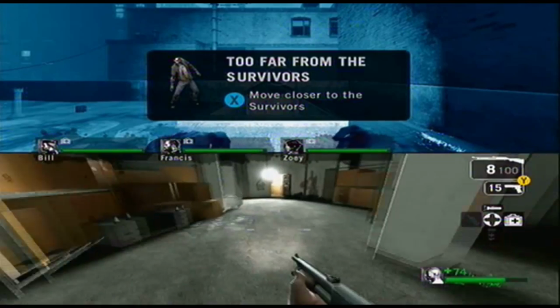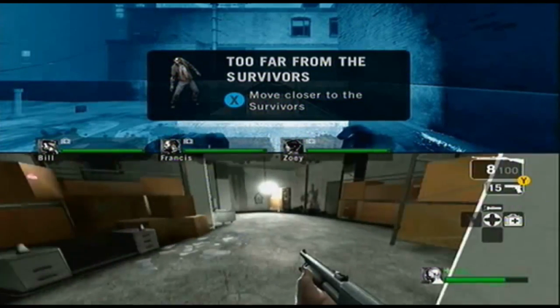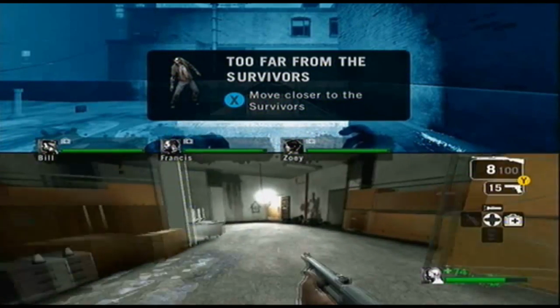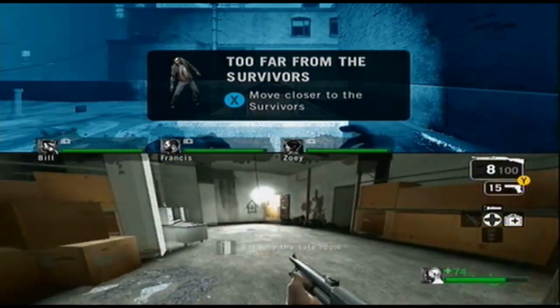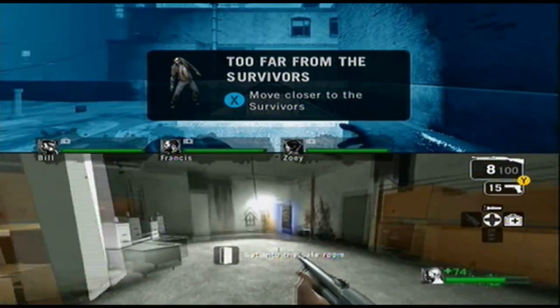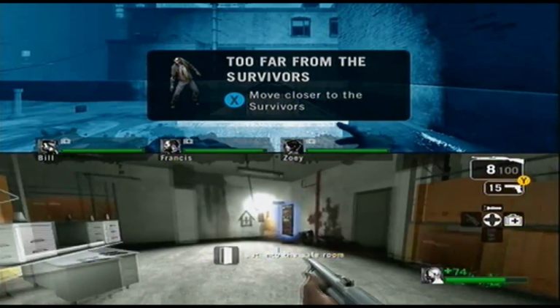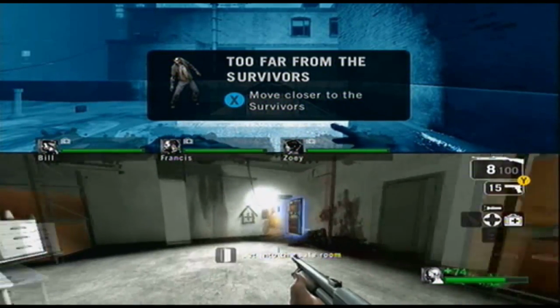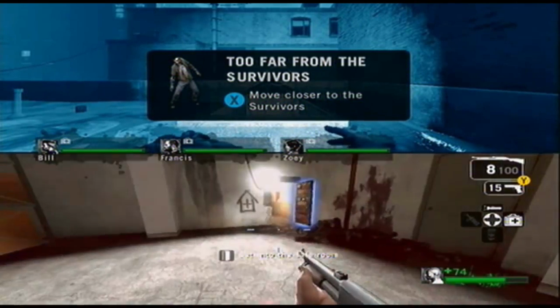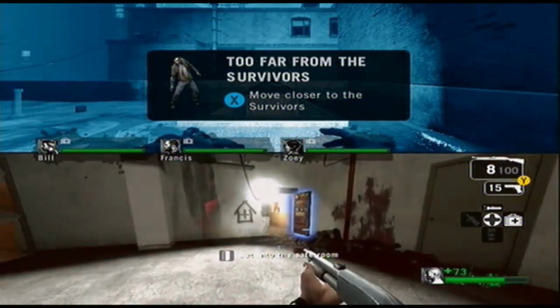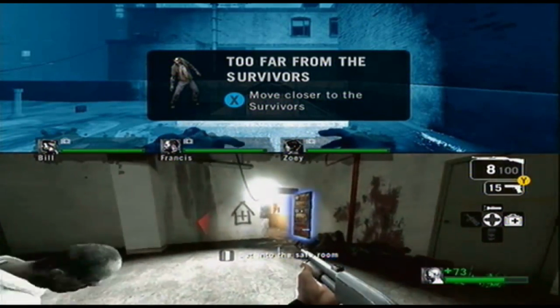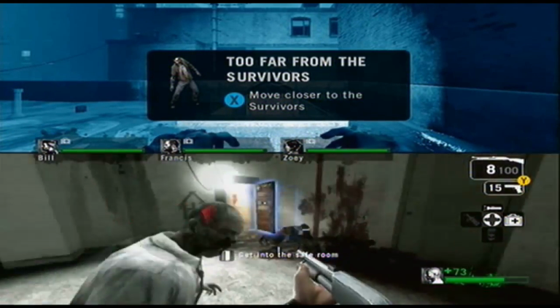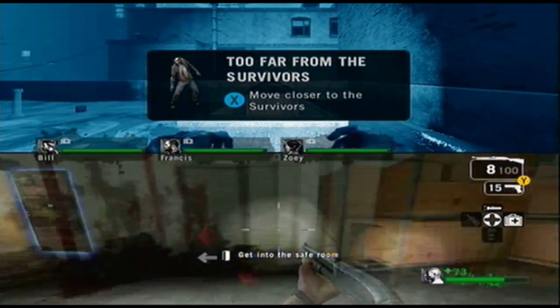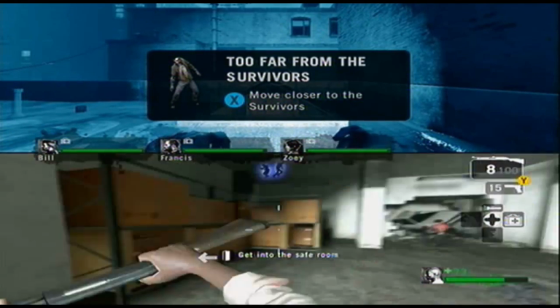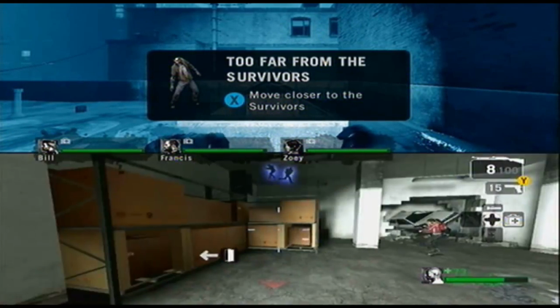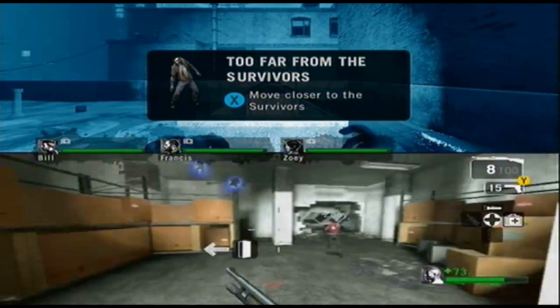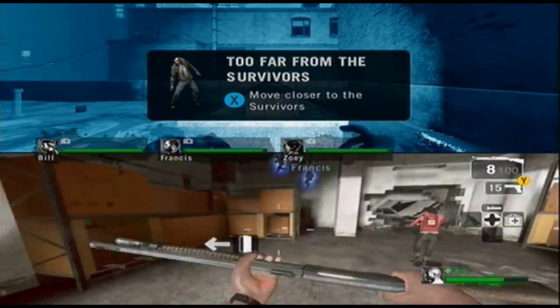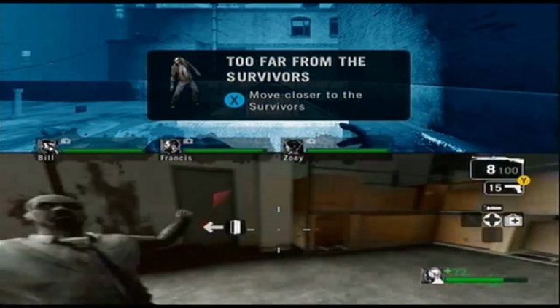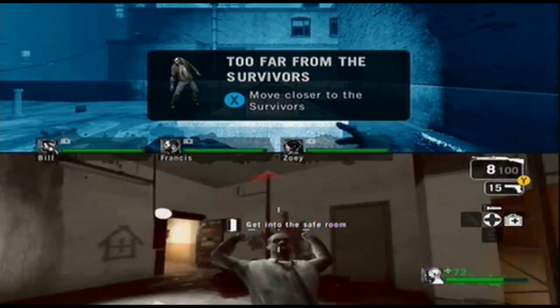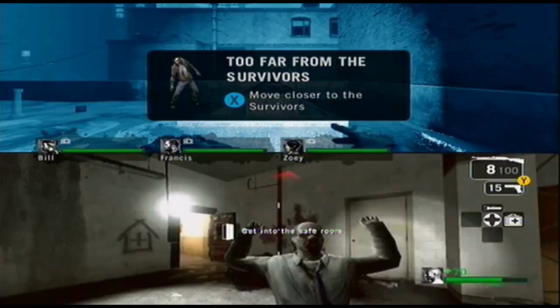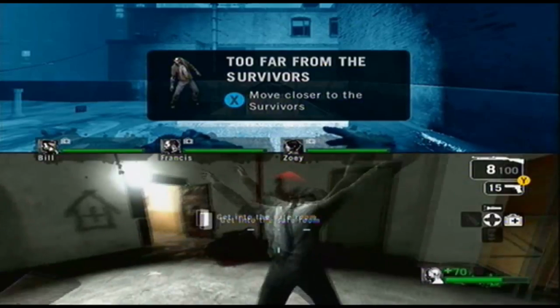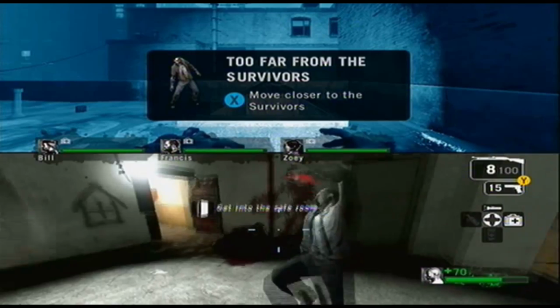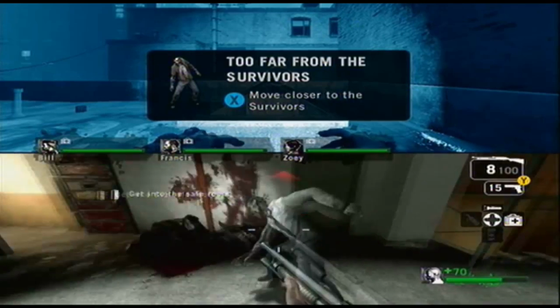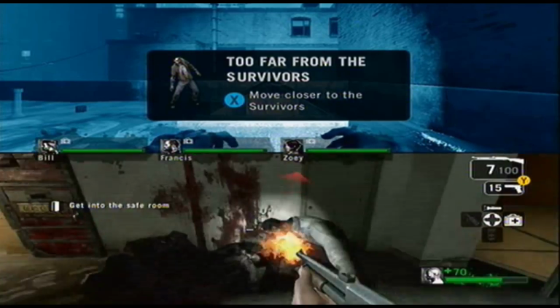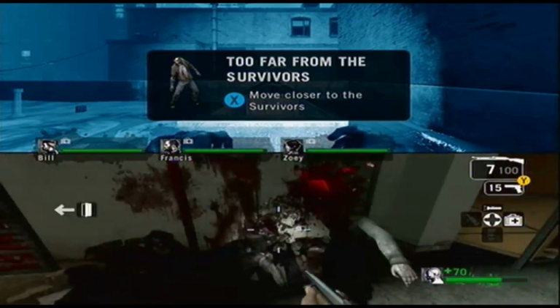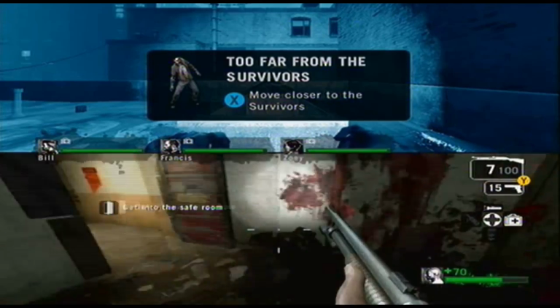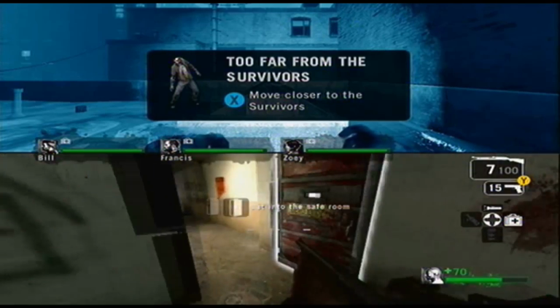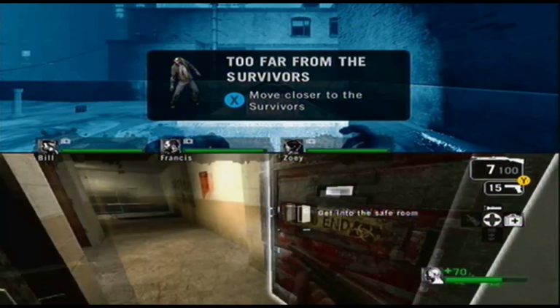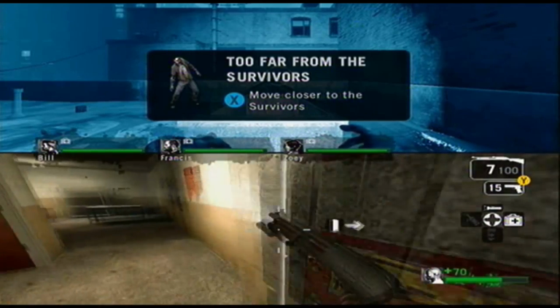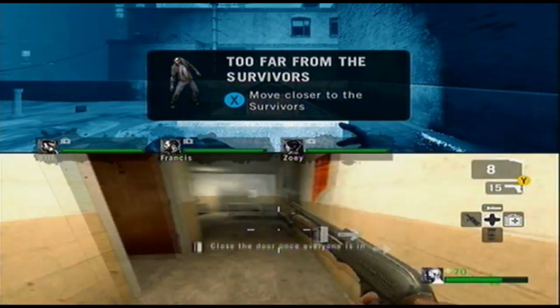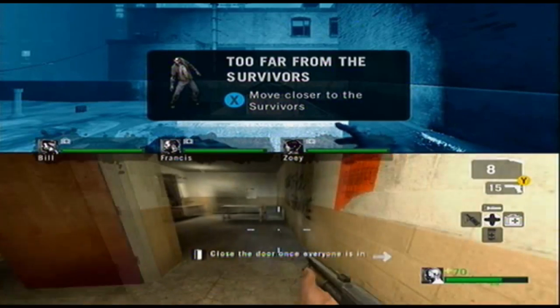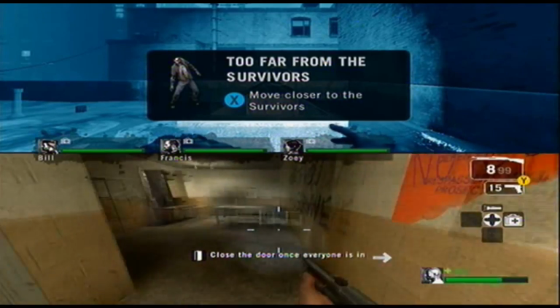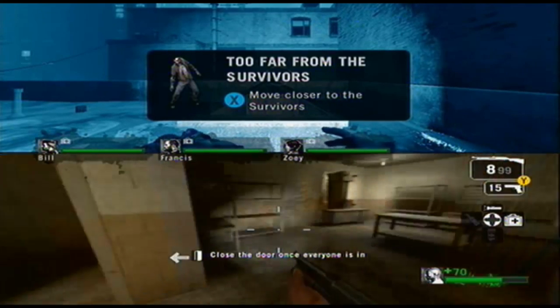You want to walk into the safe room and wait for your AI to come in, since once they're in they don't tend to leave.